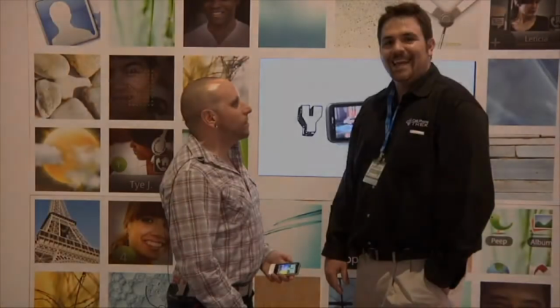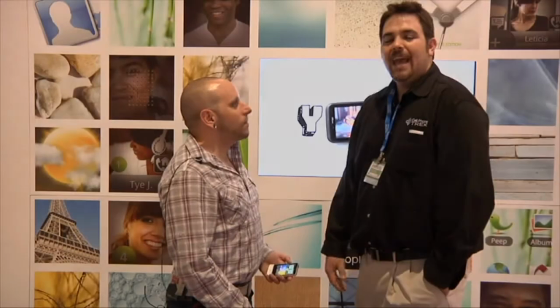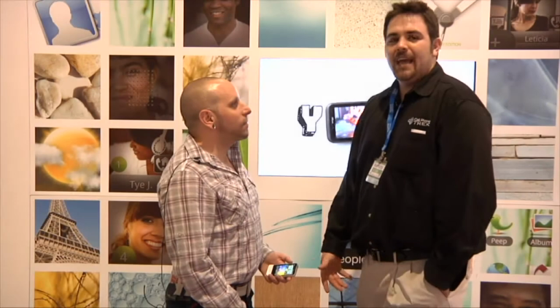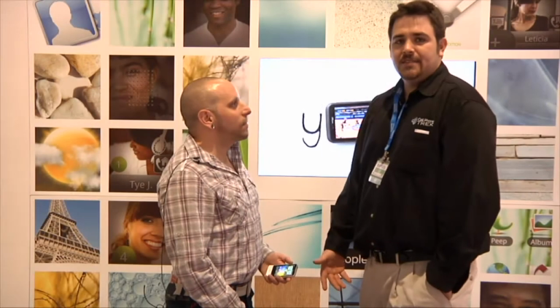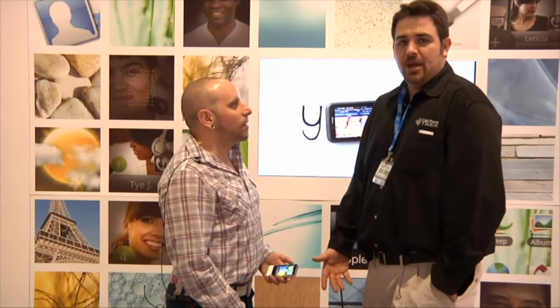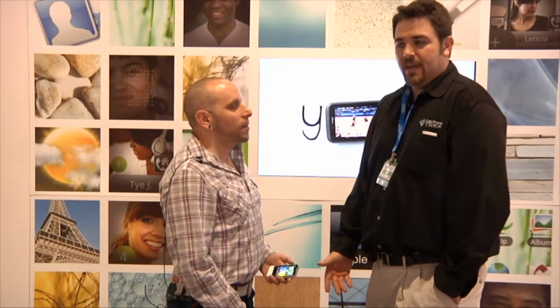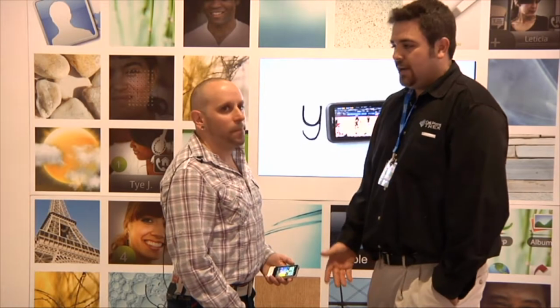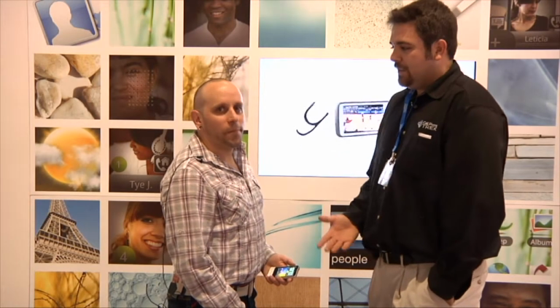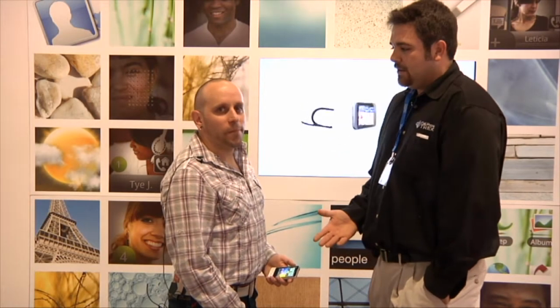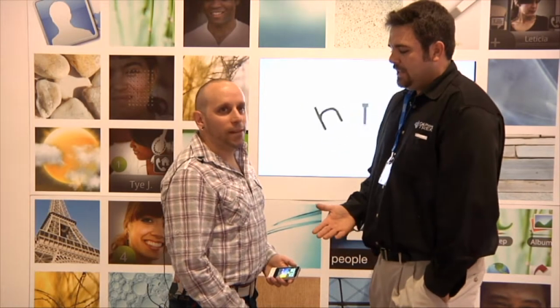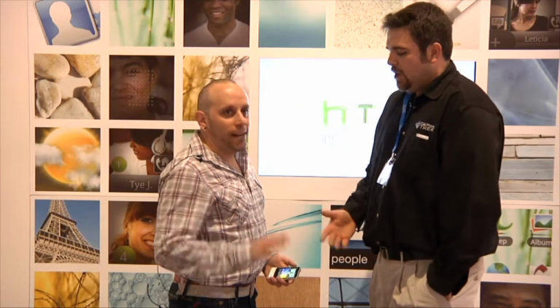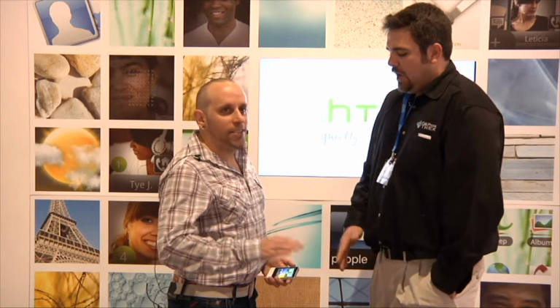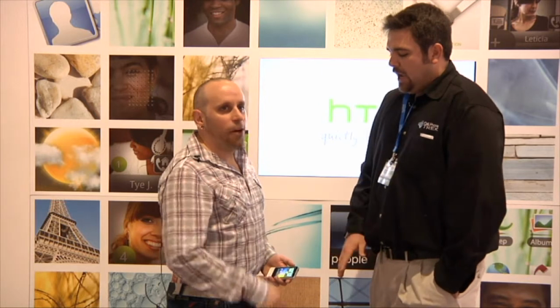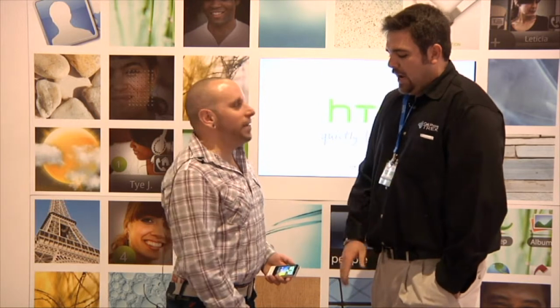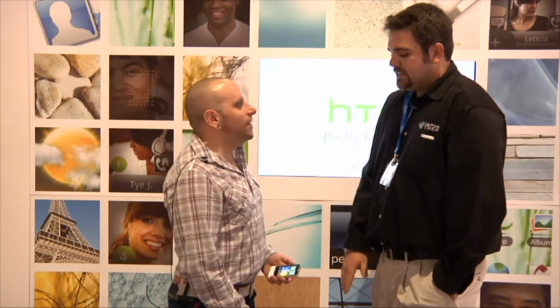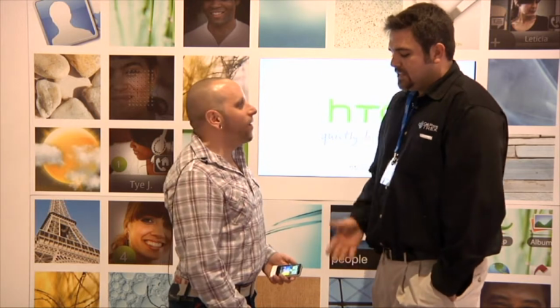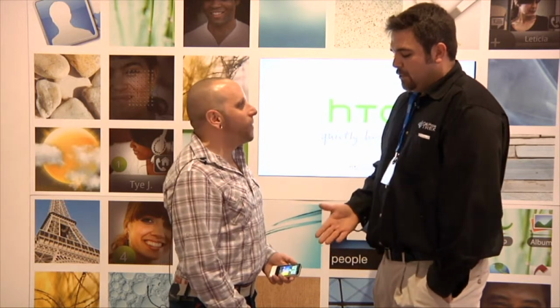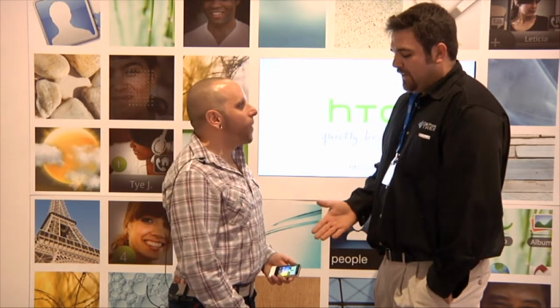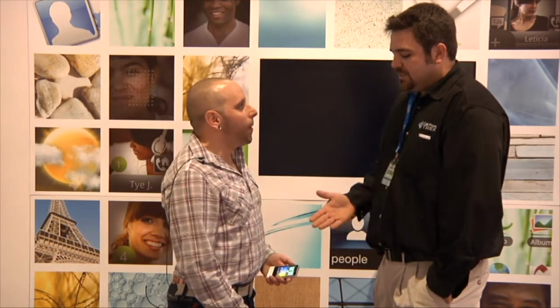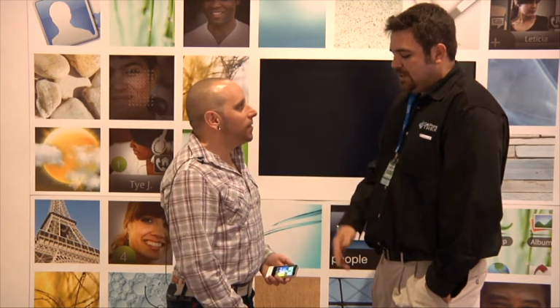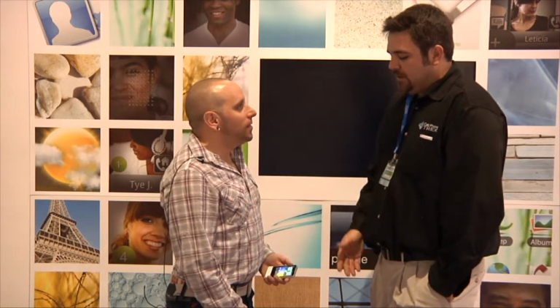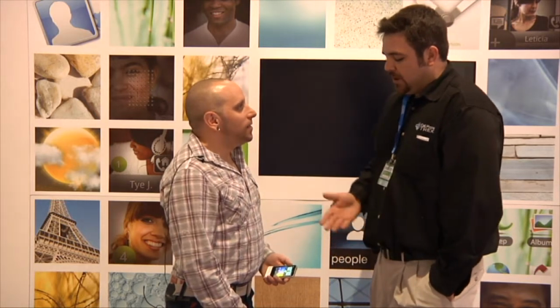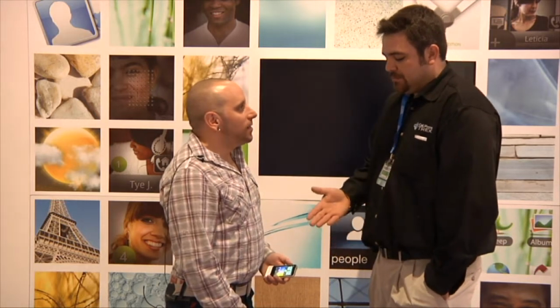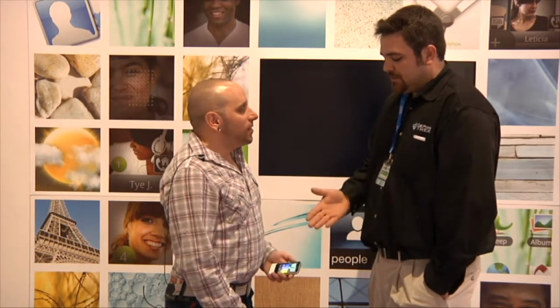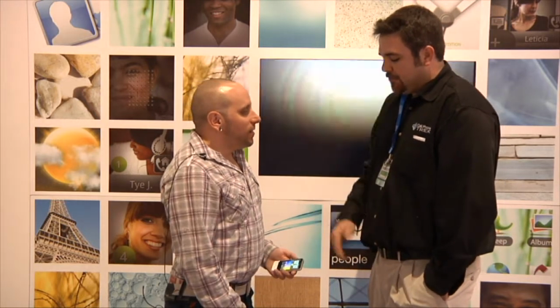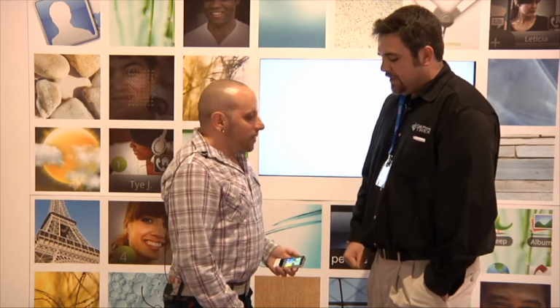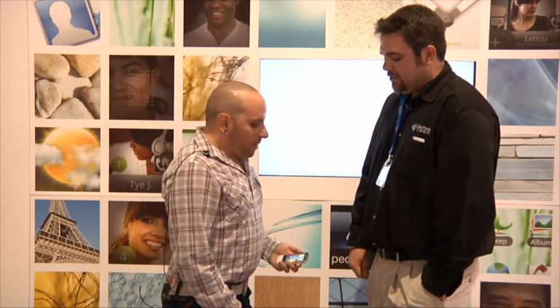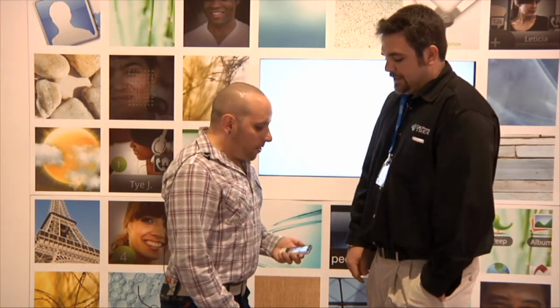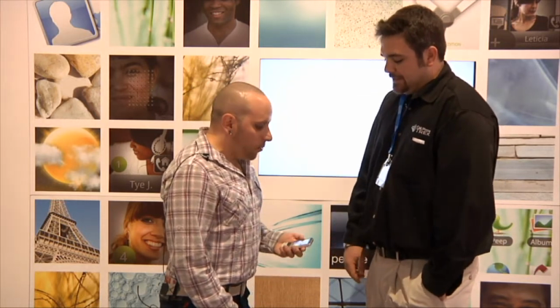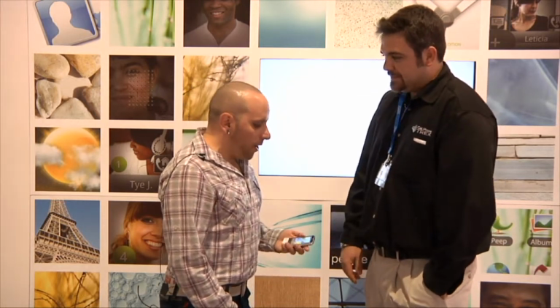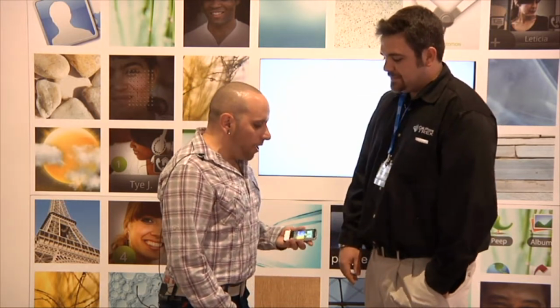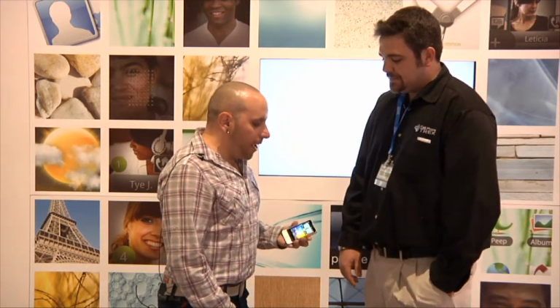Hey guys, it's Tom again here with Eric Lin. How's it going? He's got some more devices here. We'll get right into it.